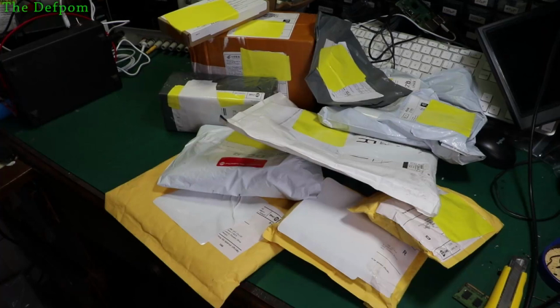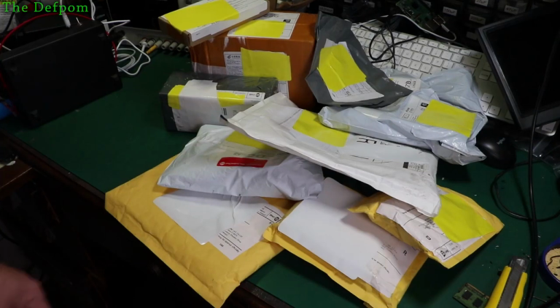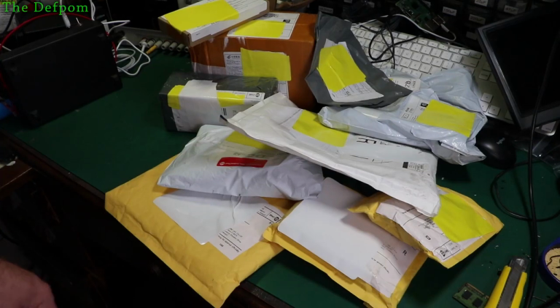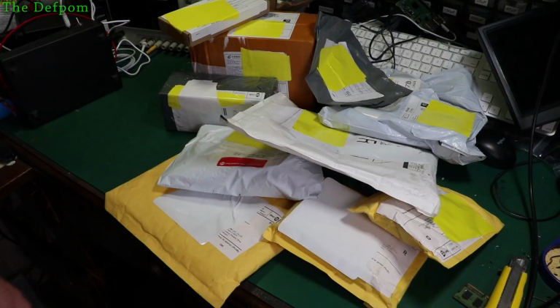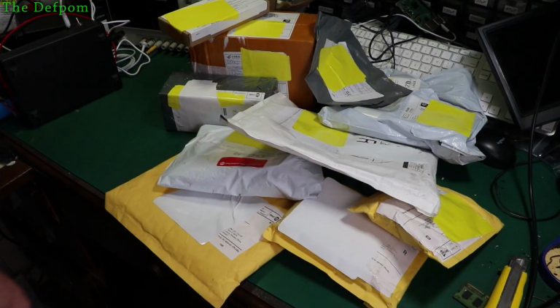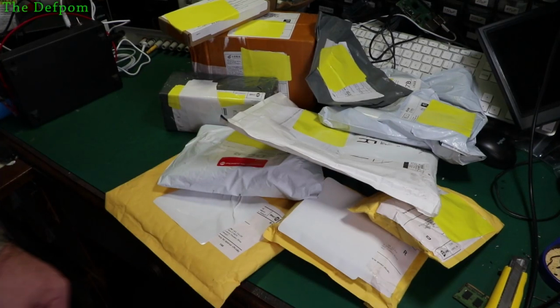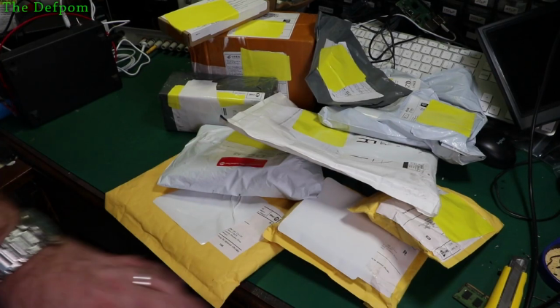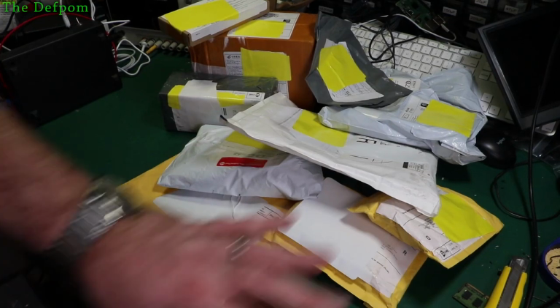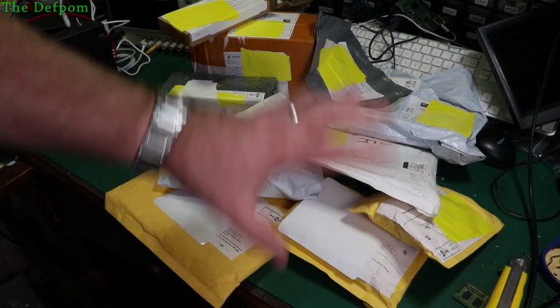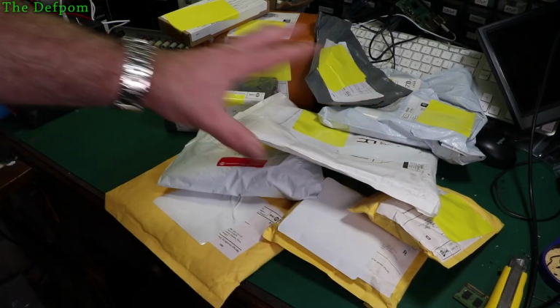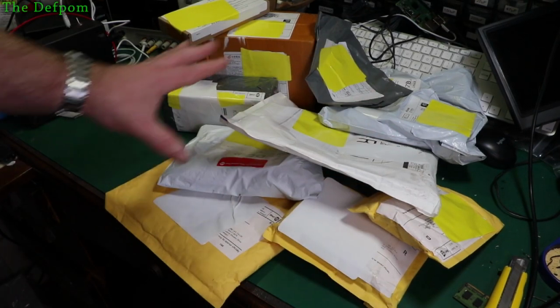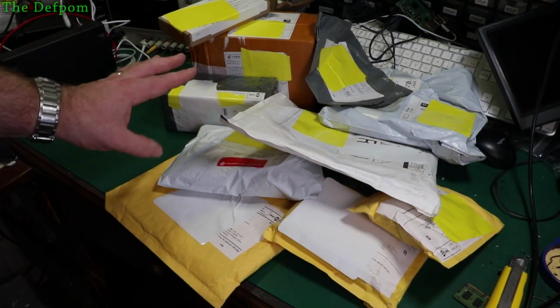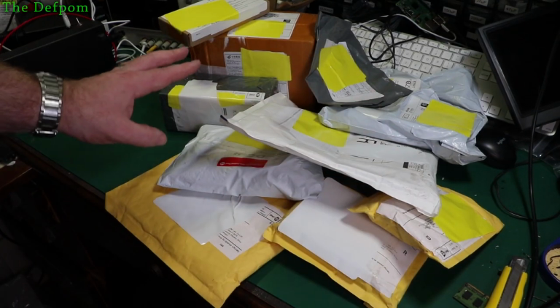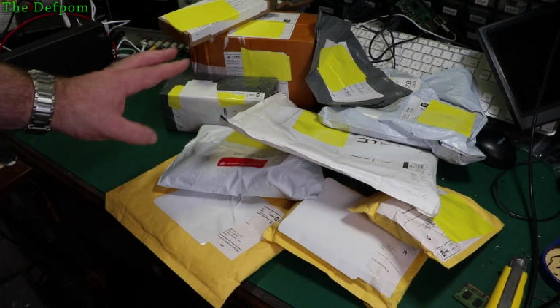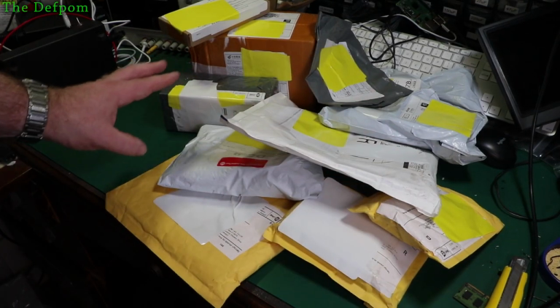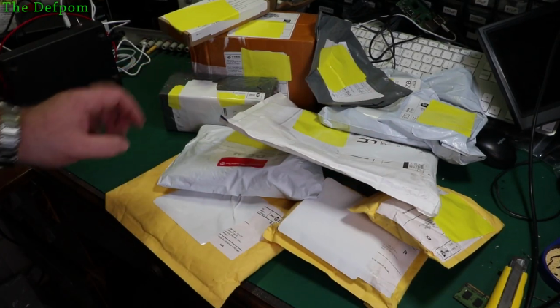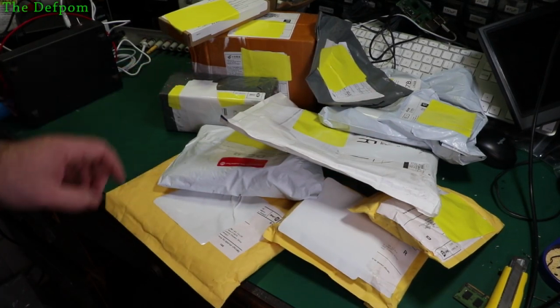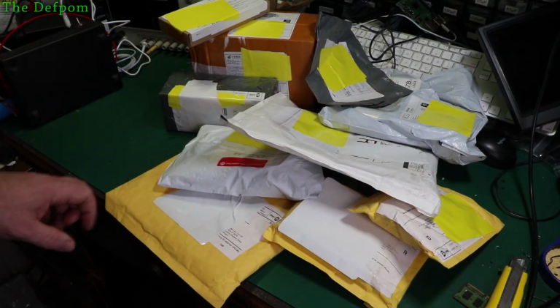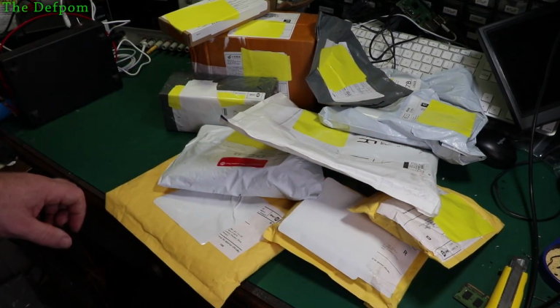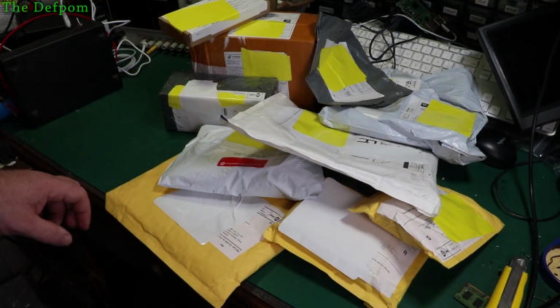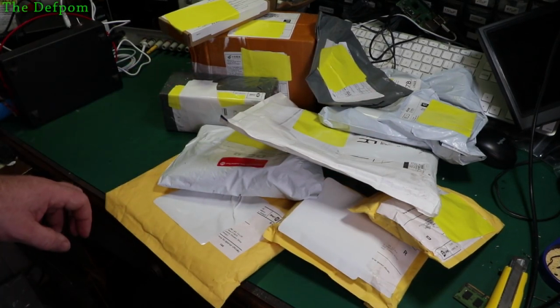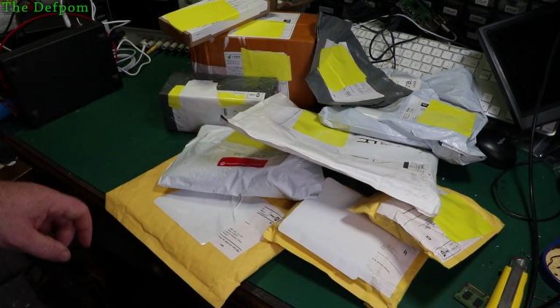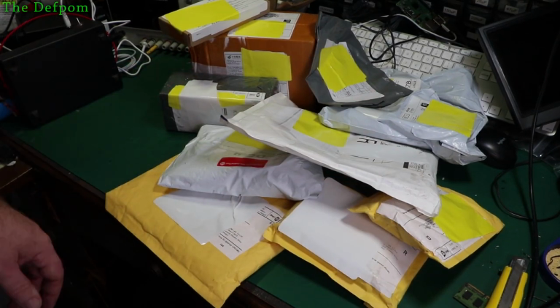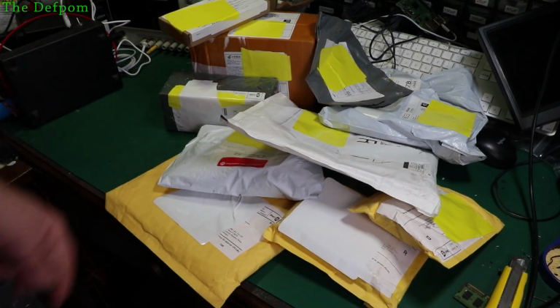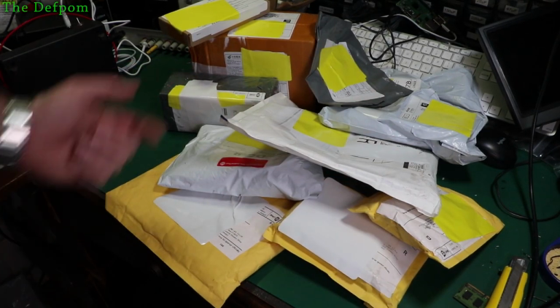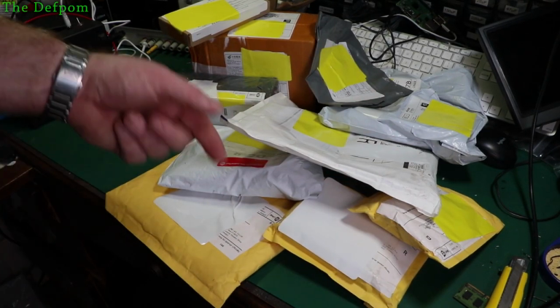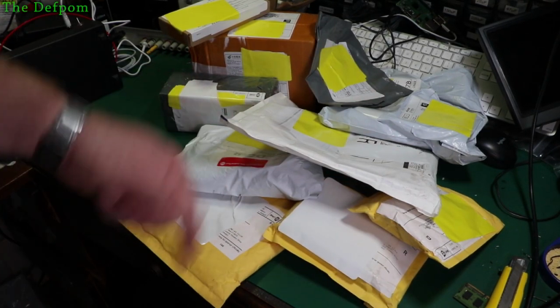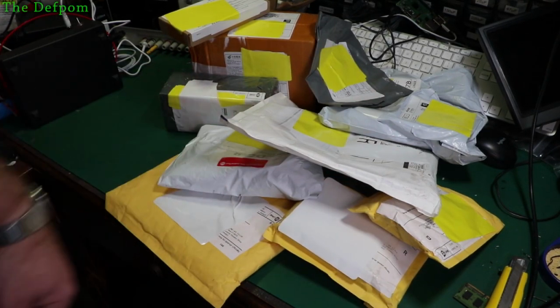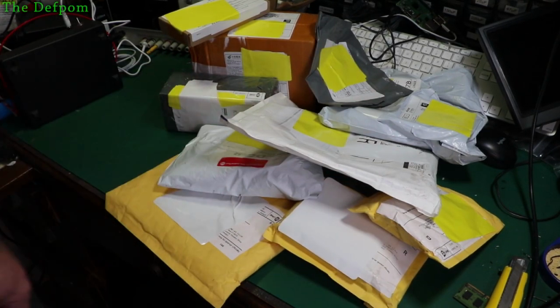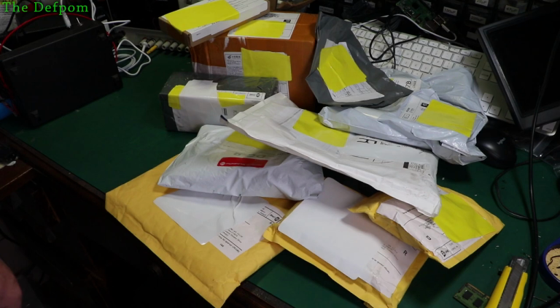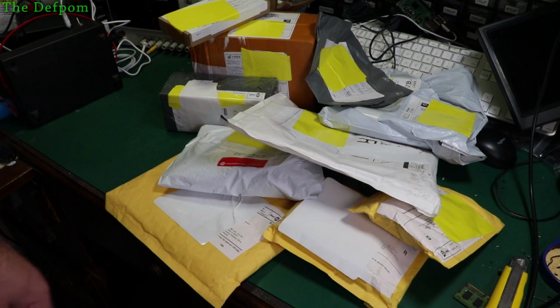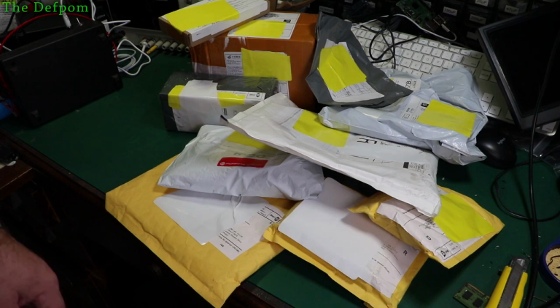I've got yet another Mega Mailbag. You can see I've got quite a few items here again, so stick around and let's see what I've got this time.